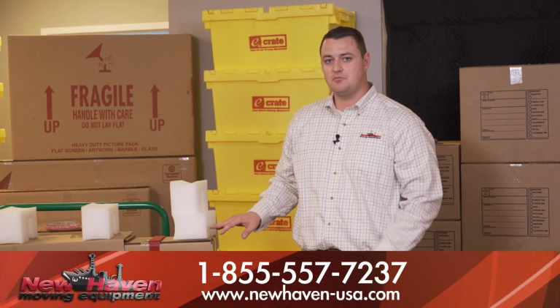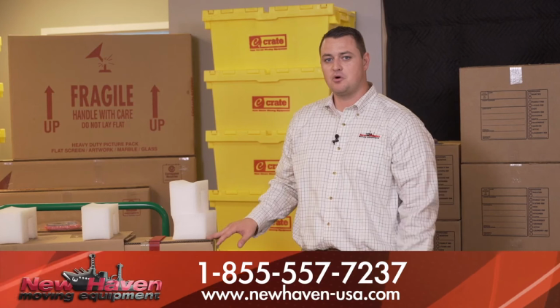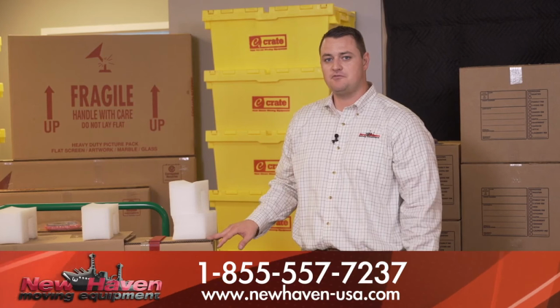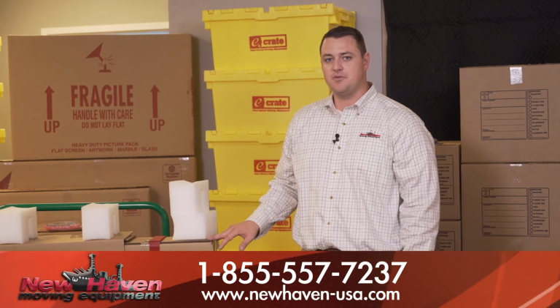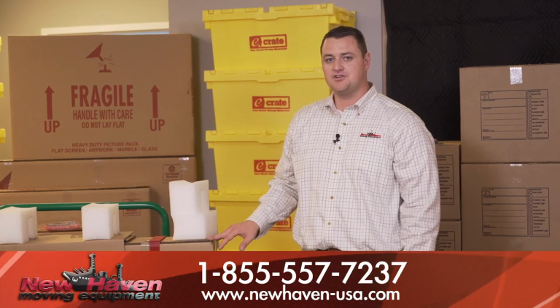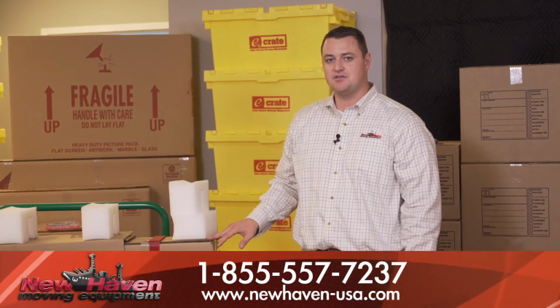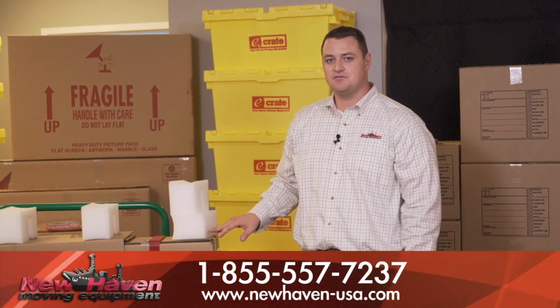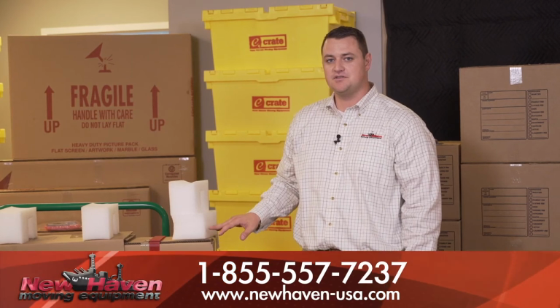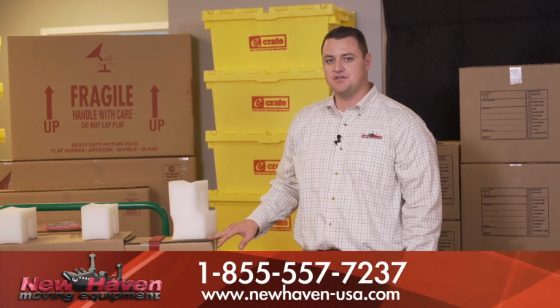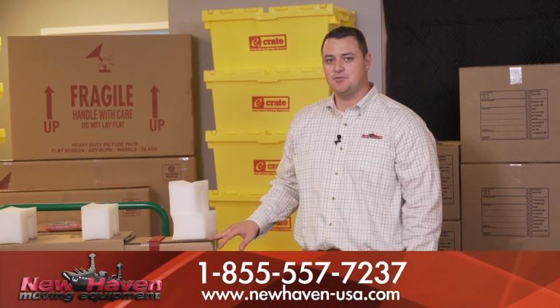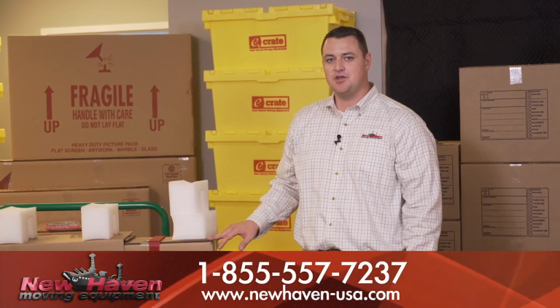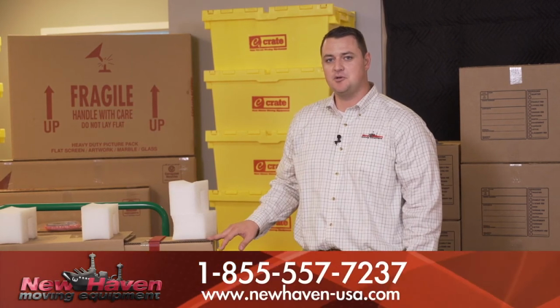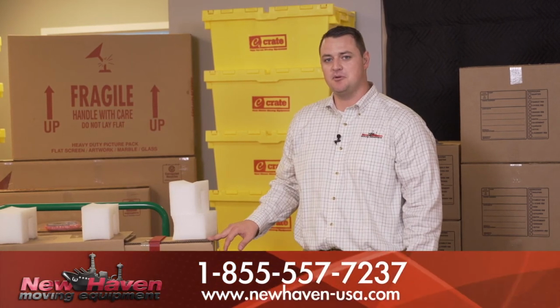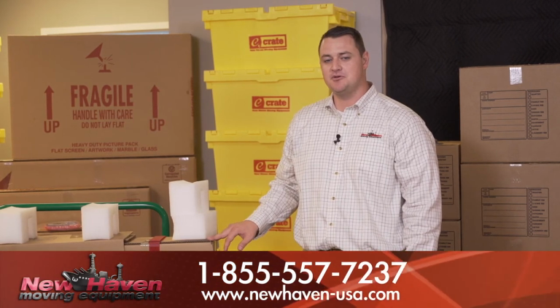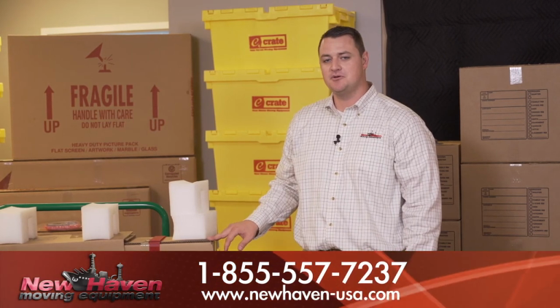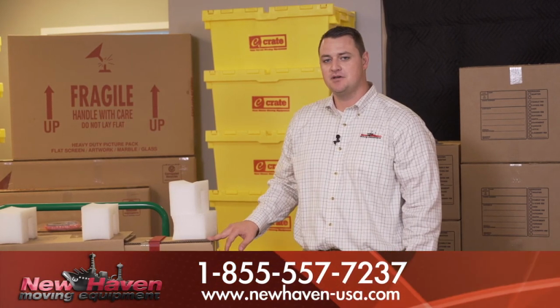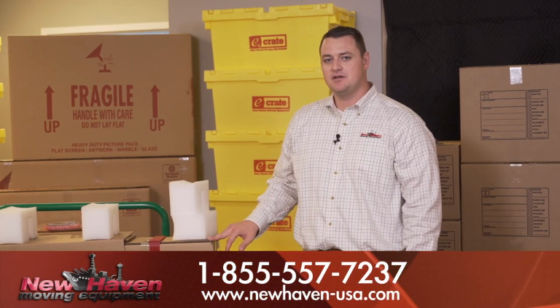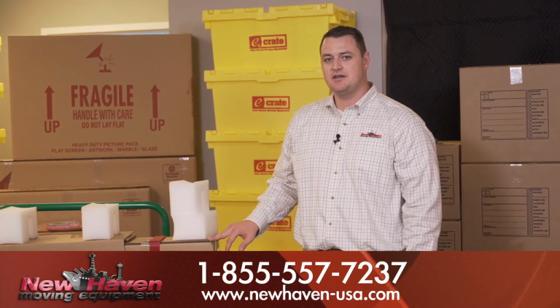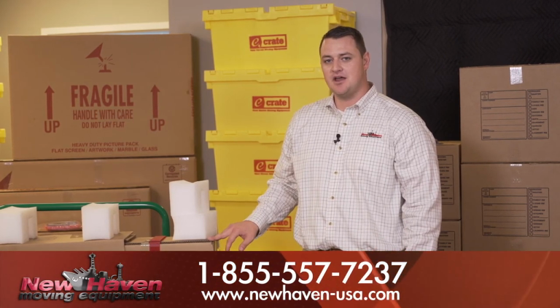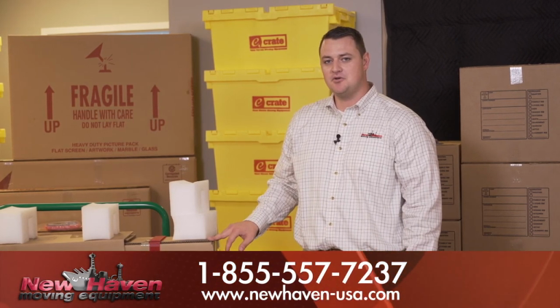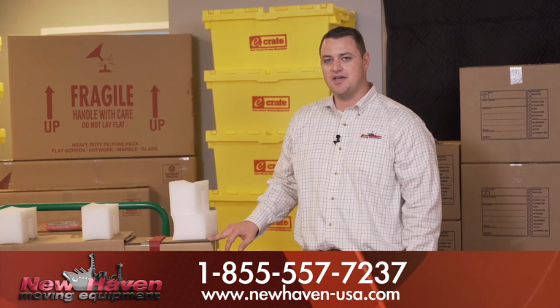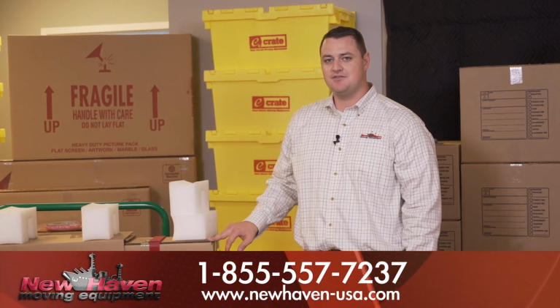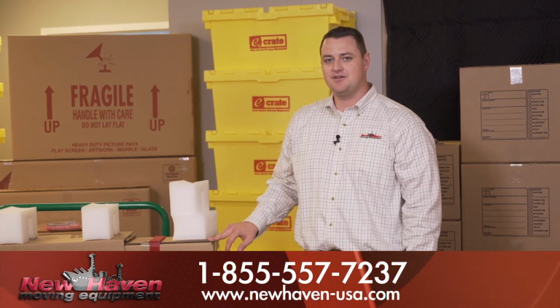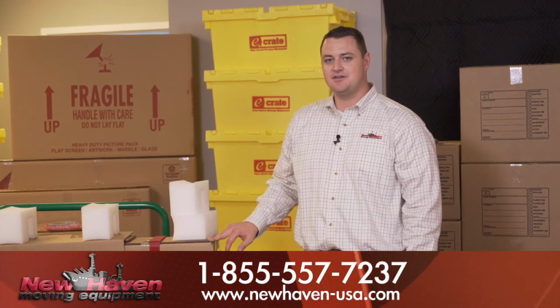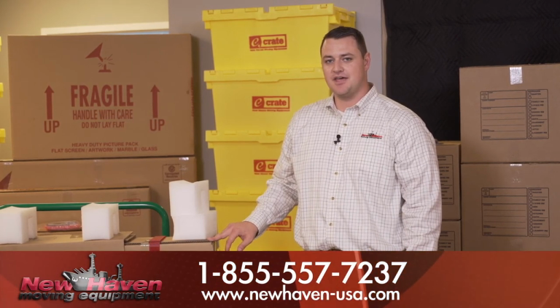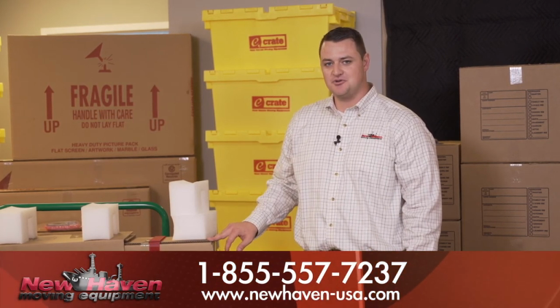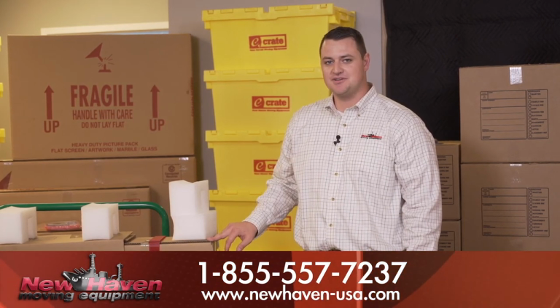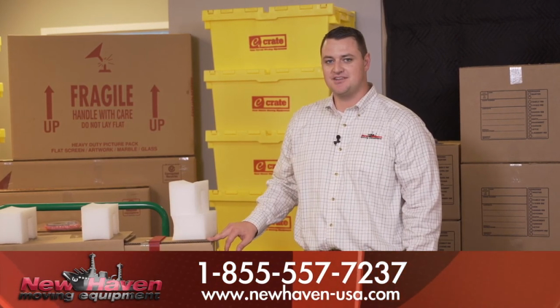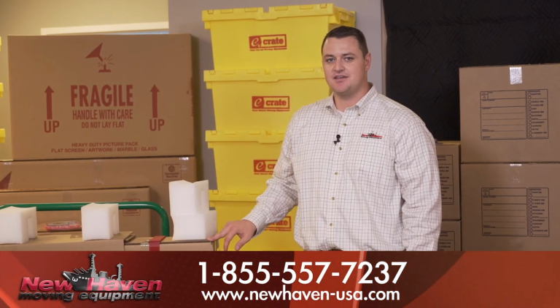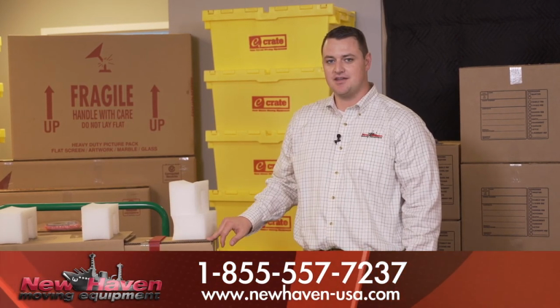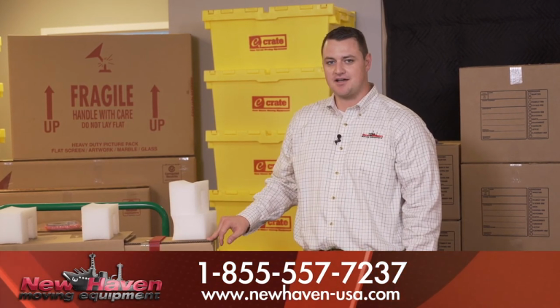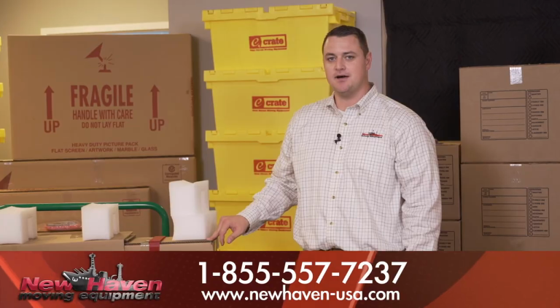For more information, visit www.newhaven-usa.com.